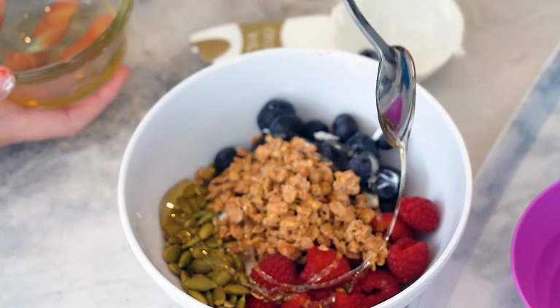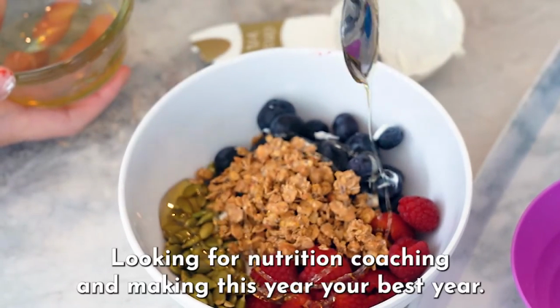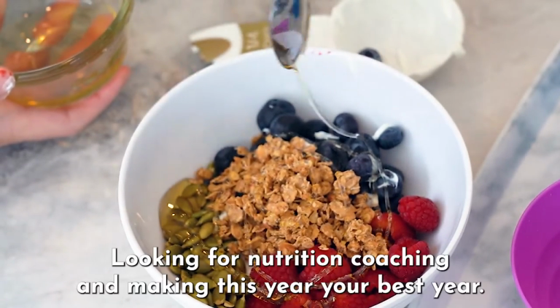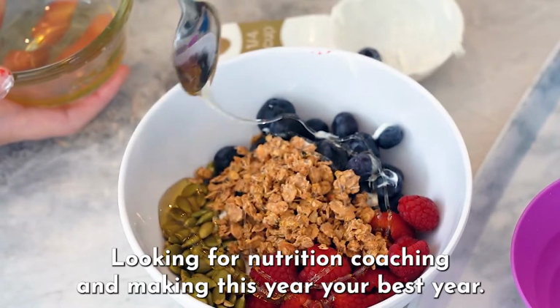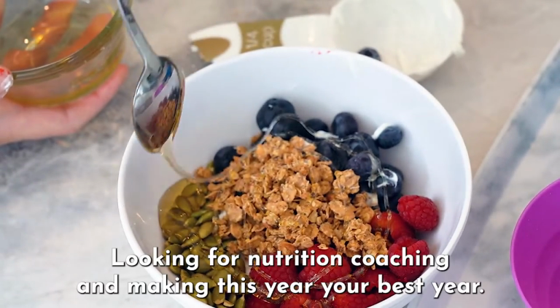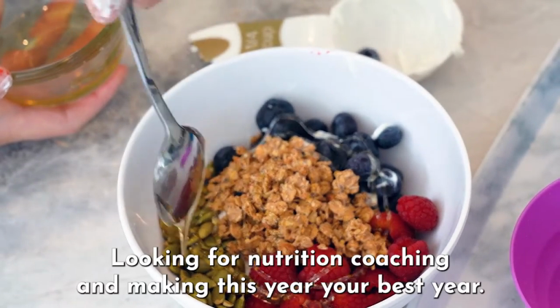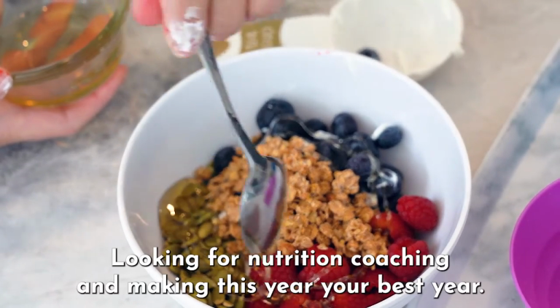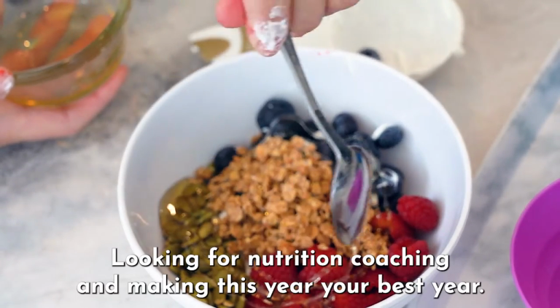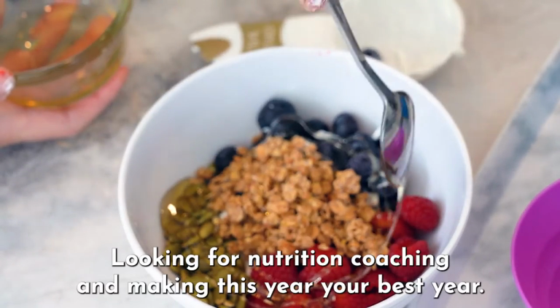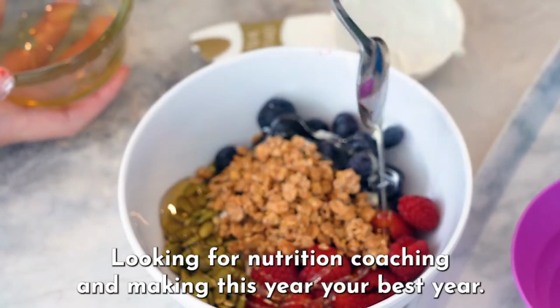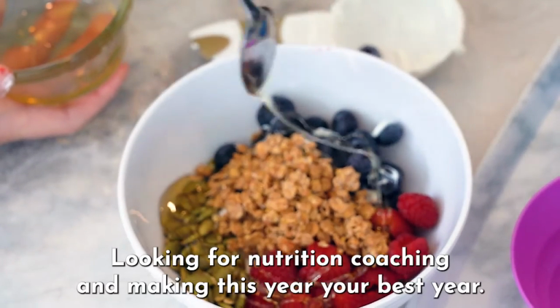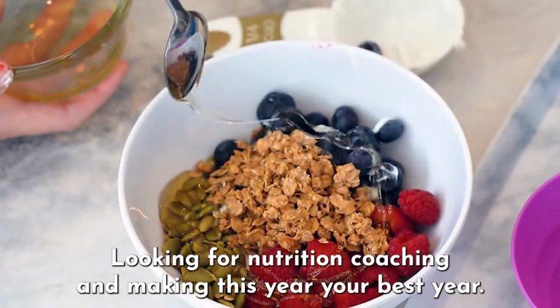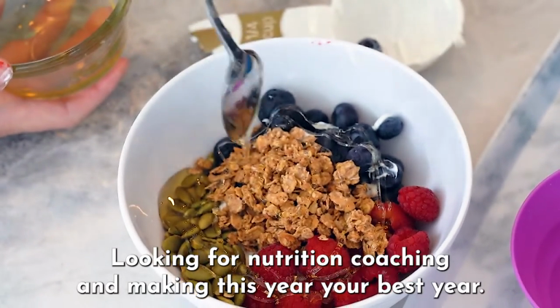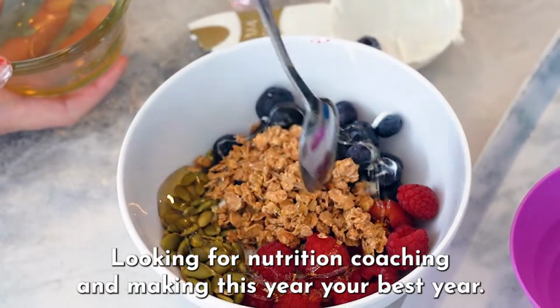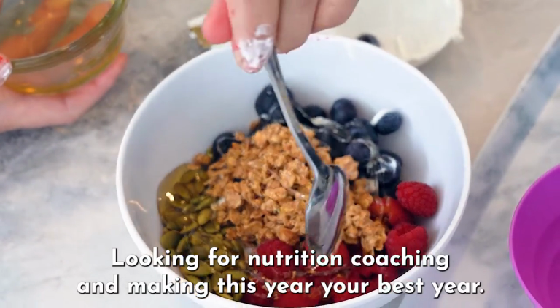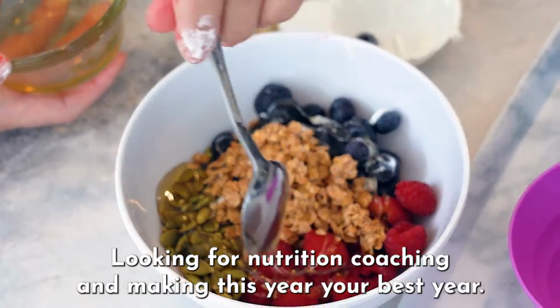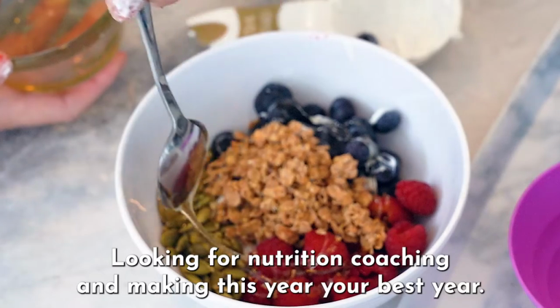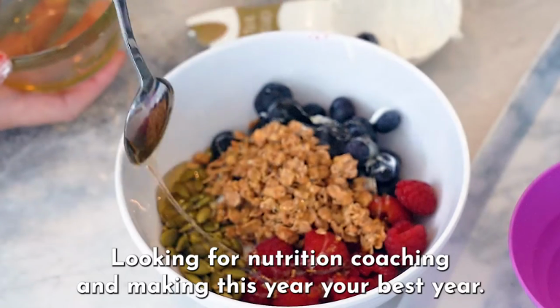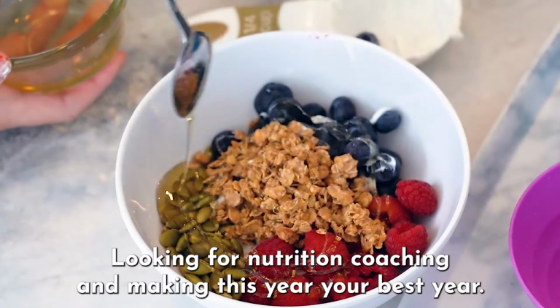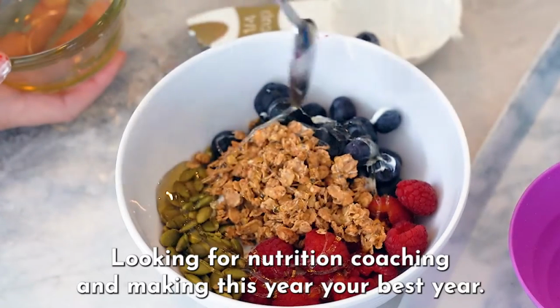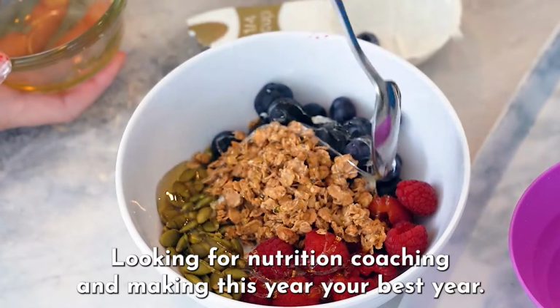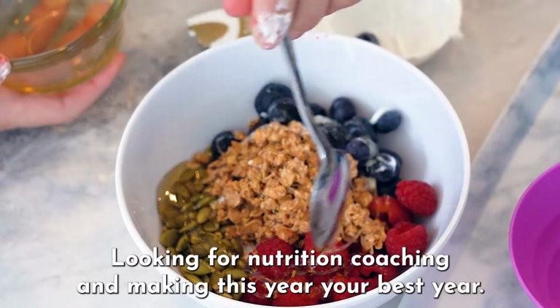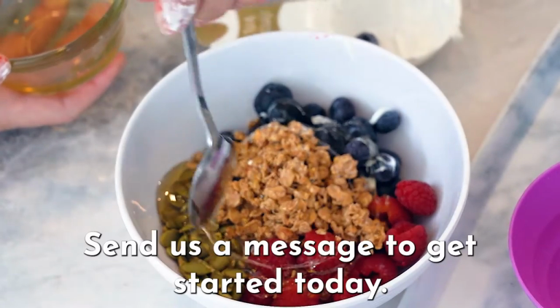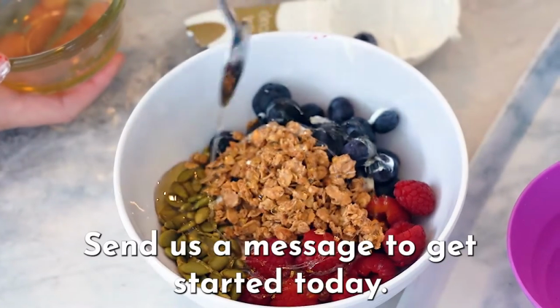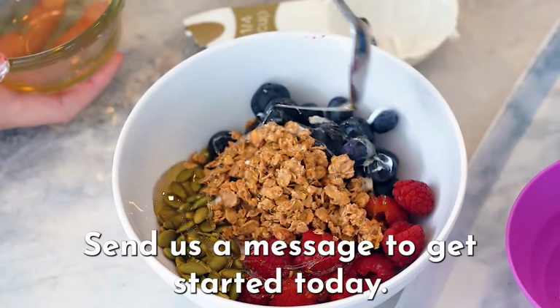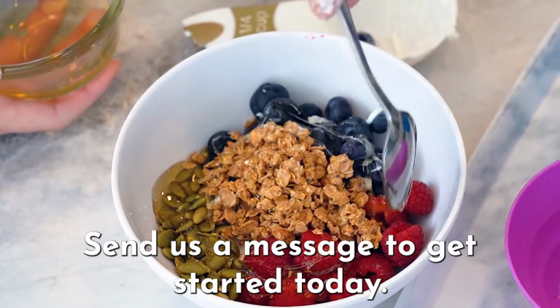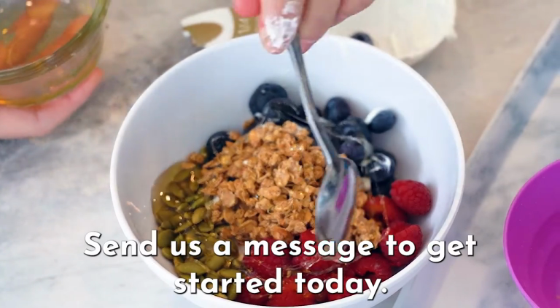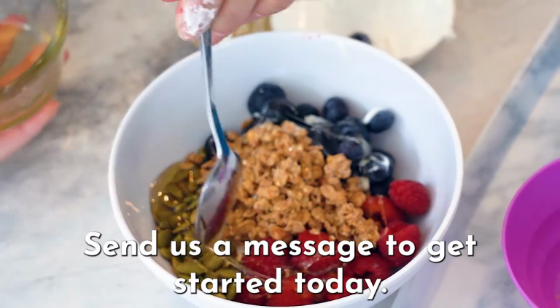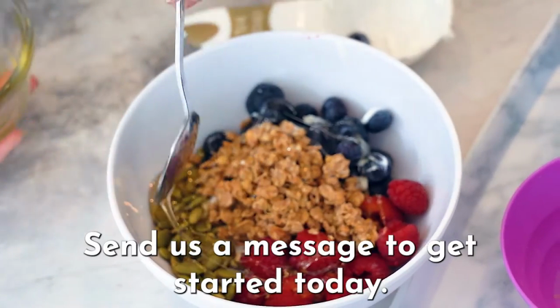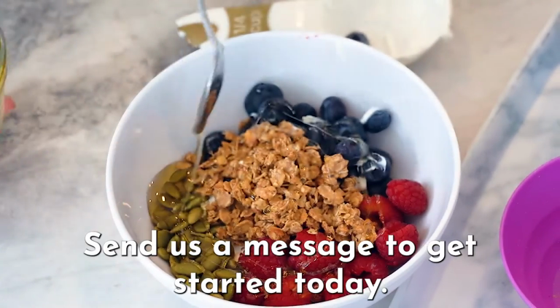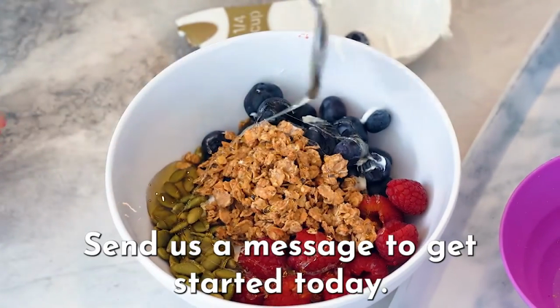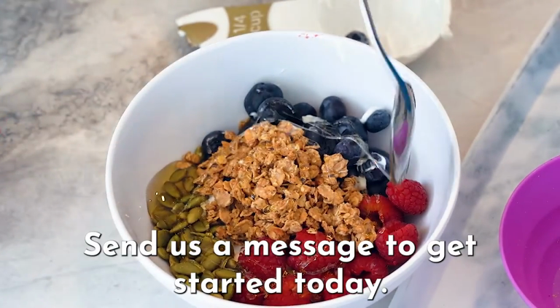Looking for nutrition coaching and making this year your best year? Send us a message to get started today.